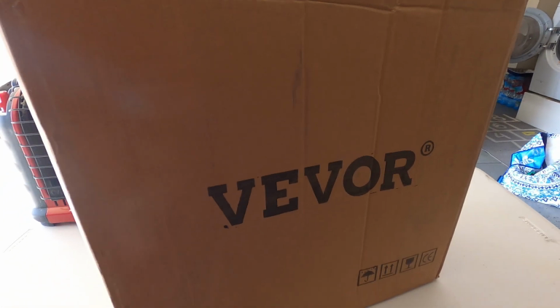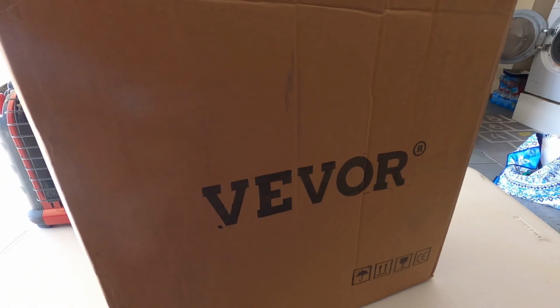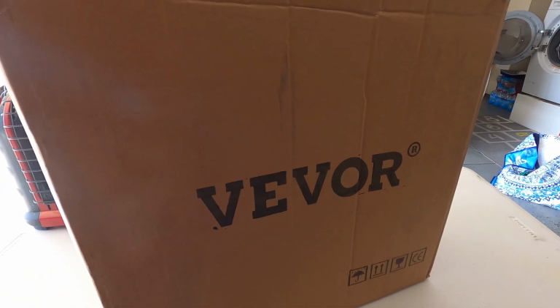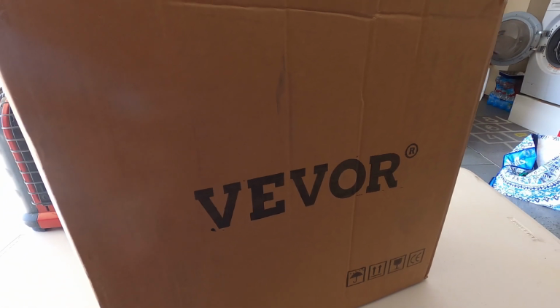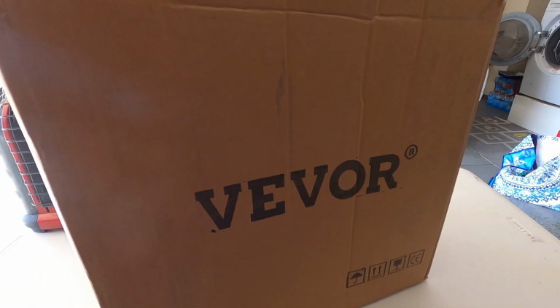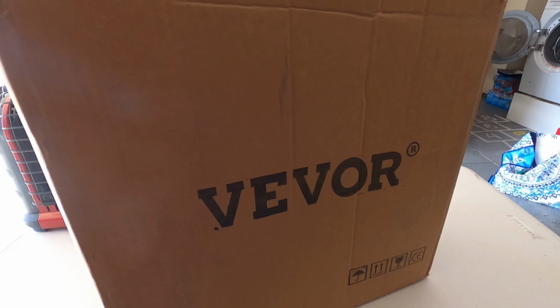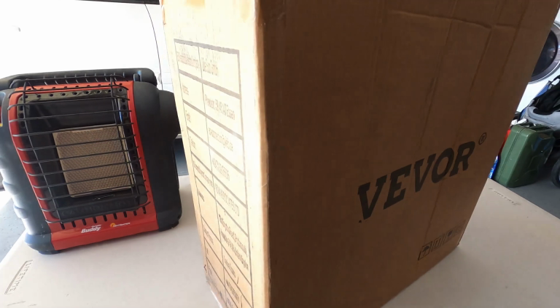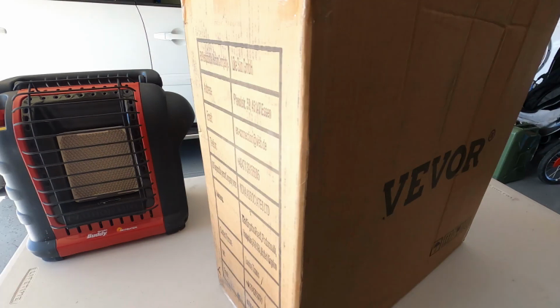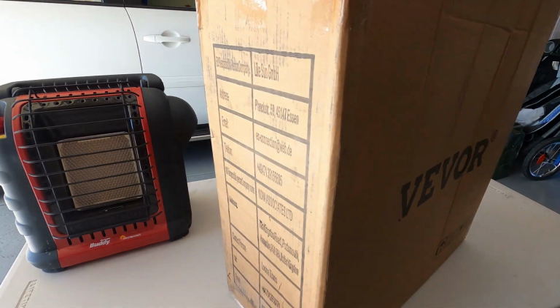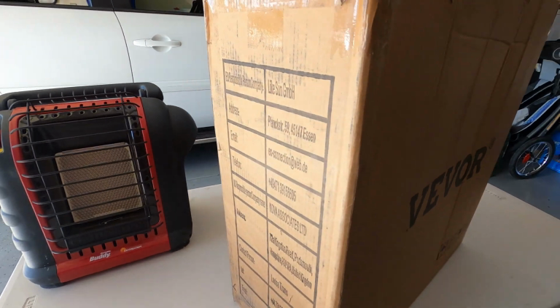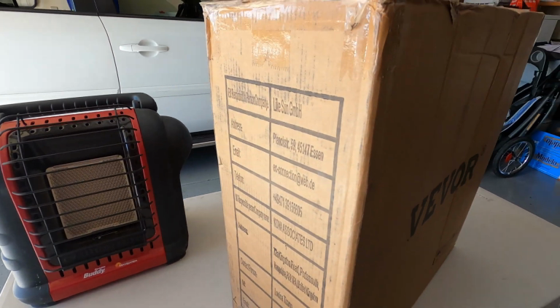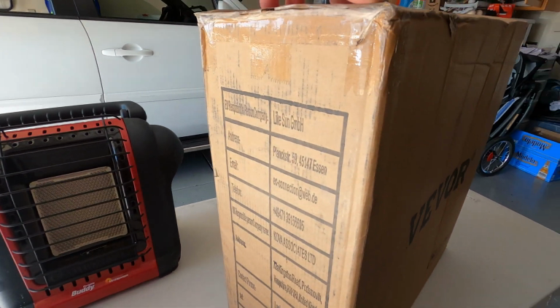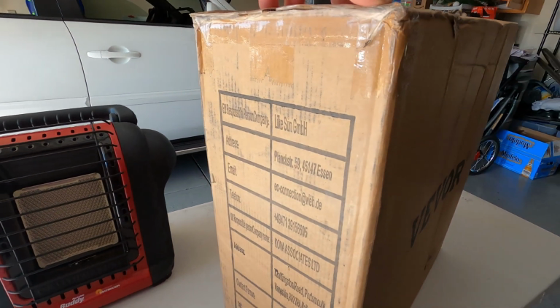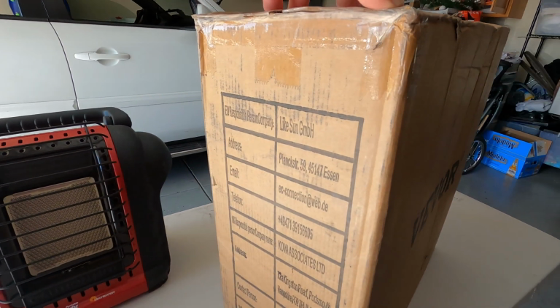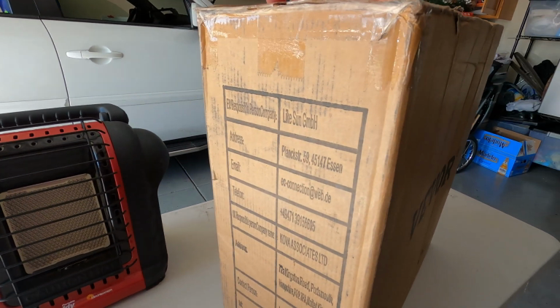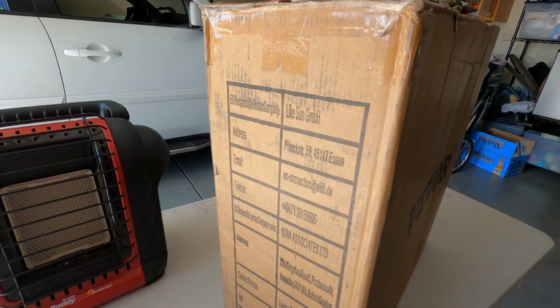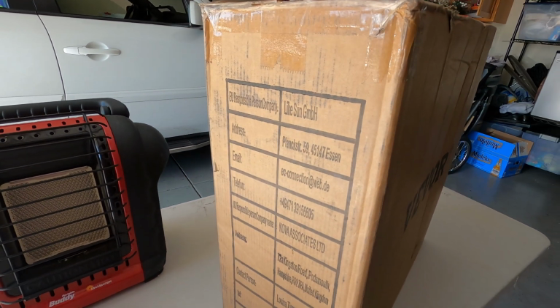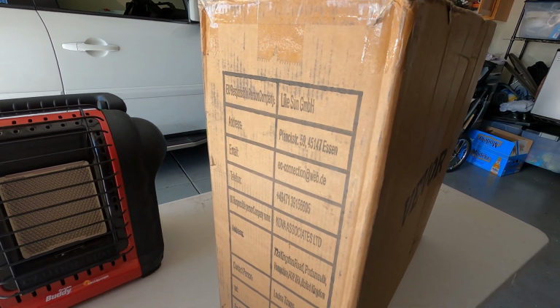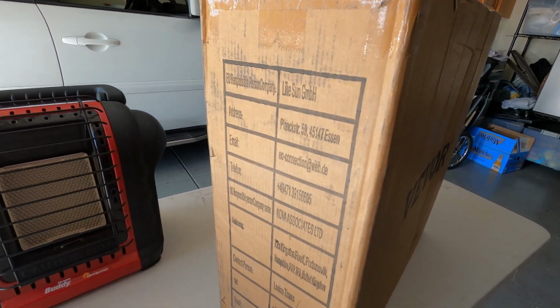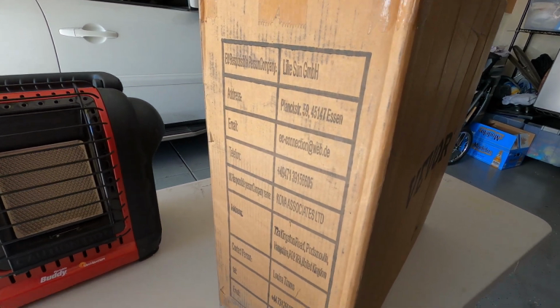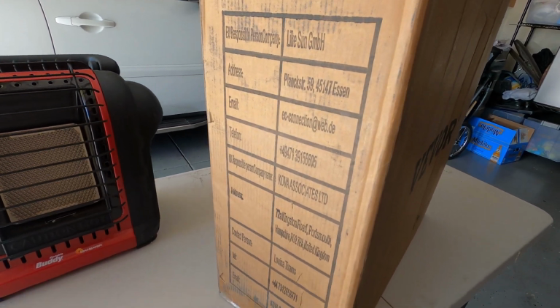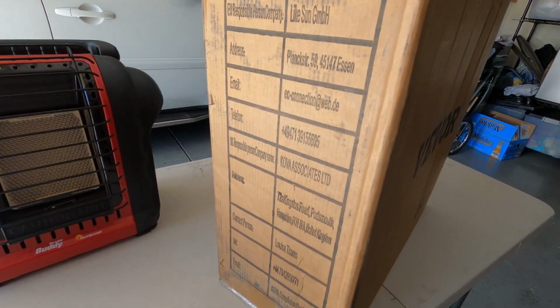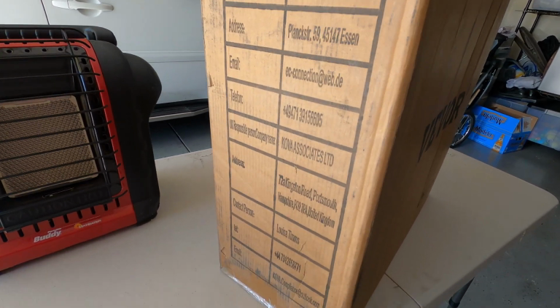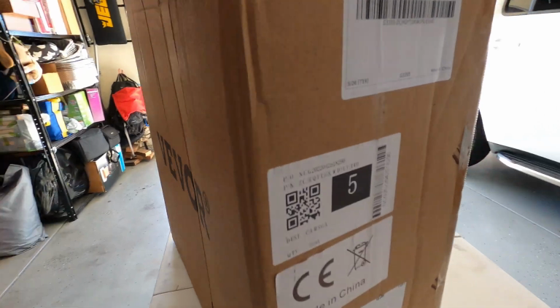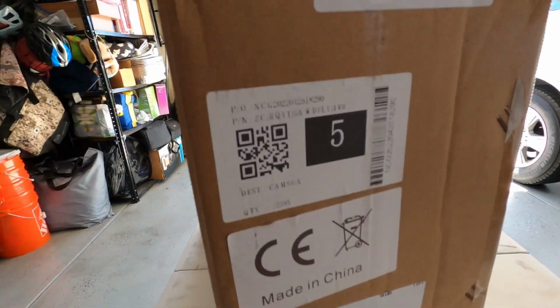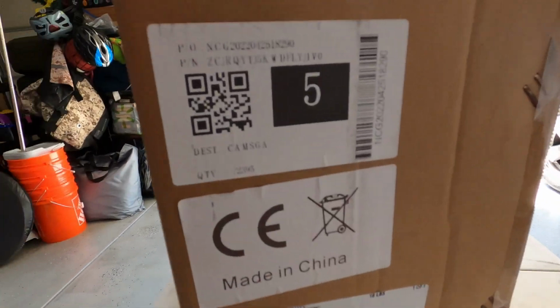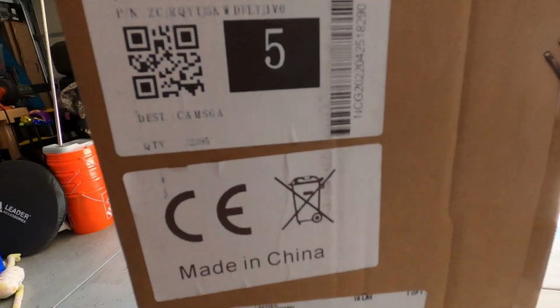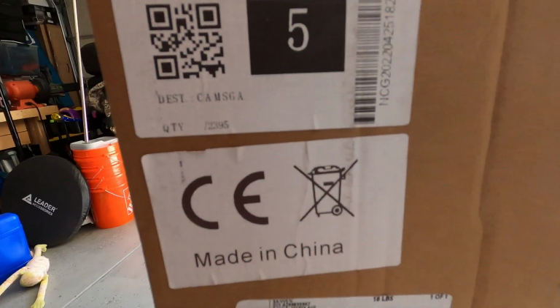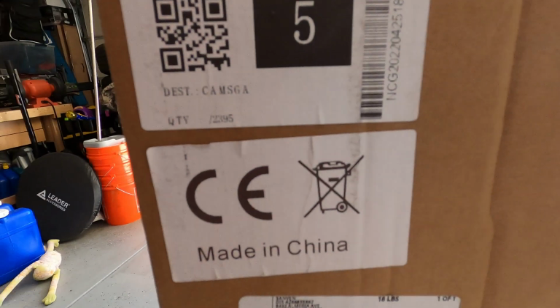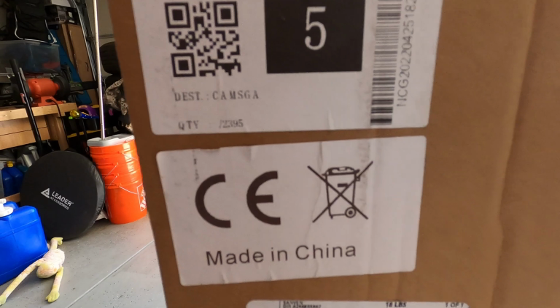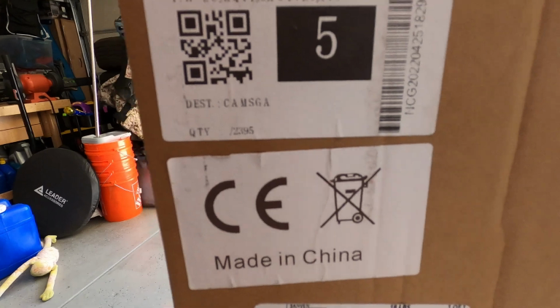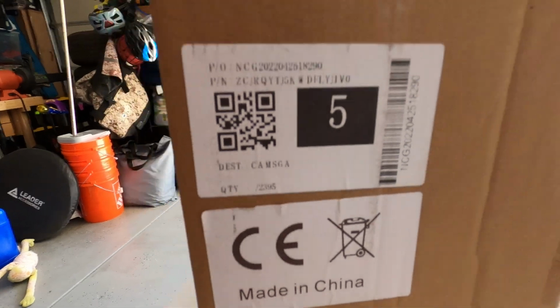We are upgrading to this unit - VIVOR. I call it an upgrade. It's a diesel heater. Note that it's made in China.